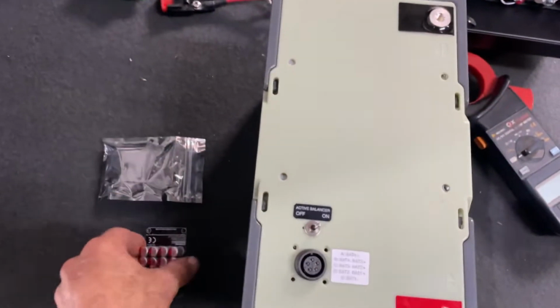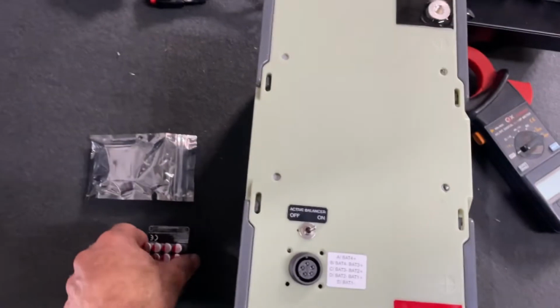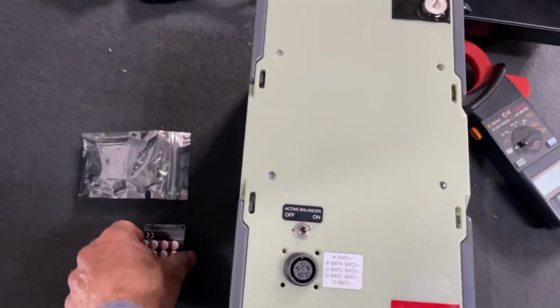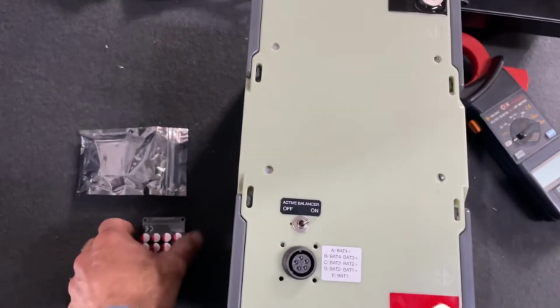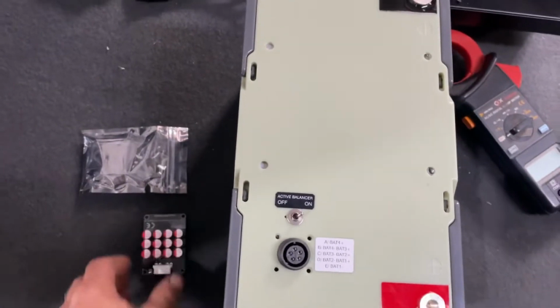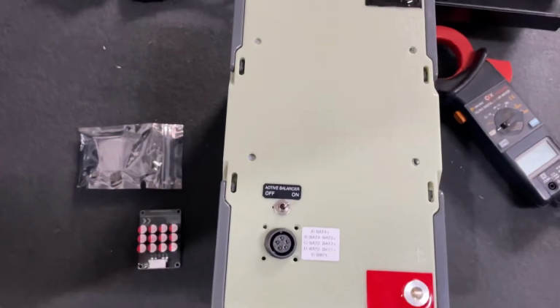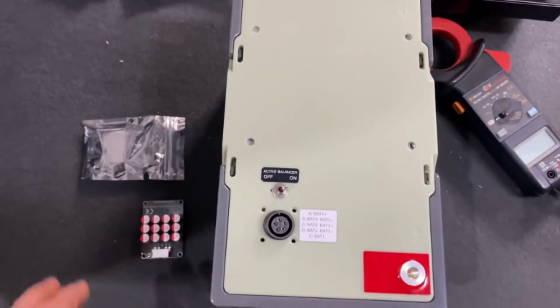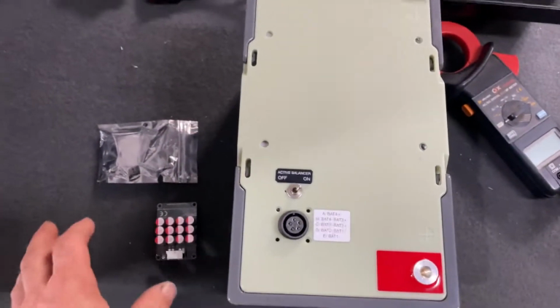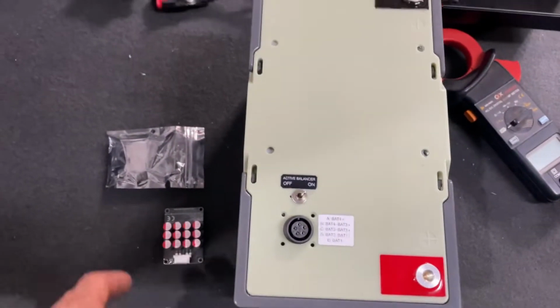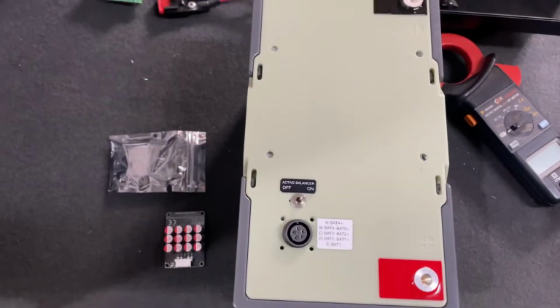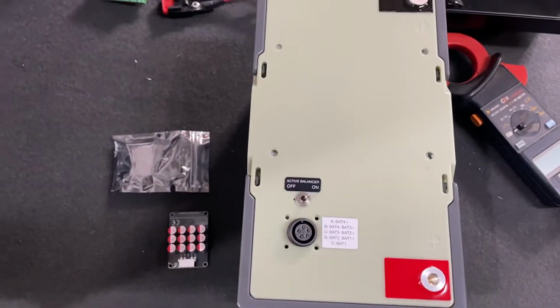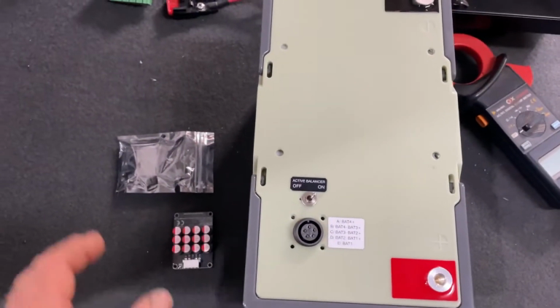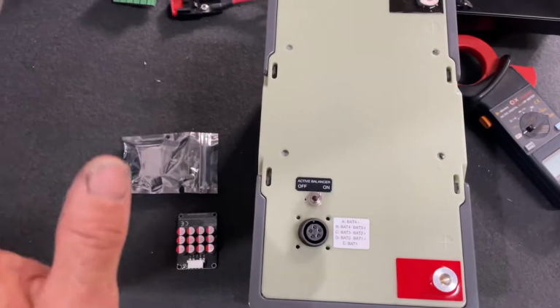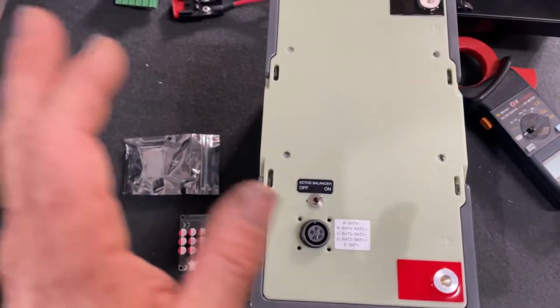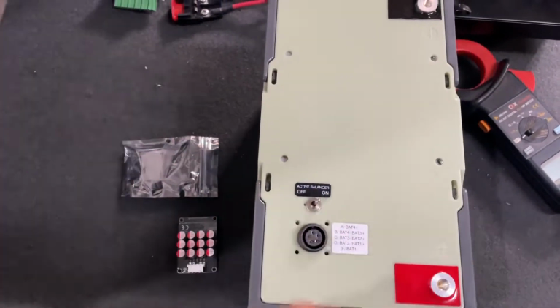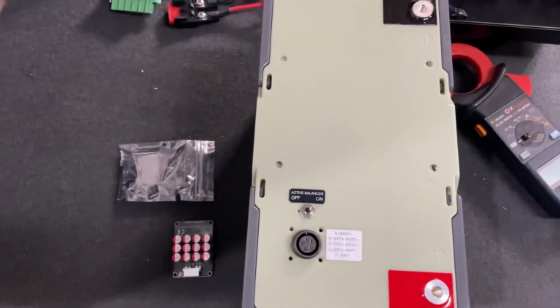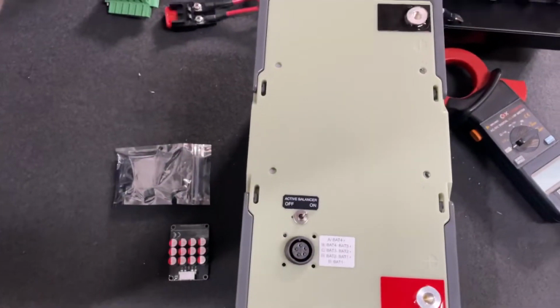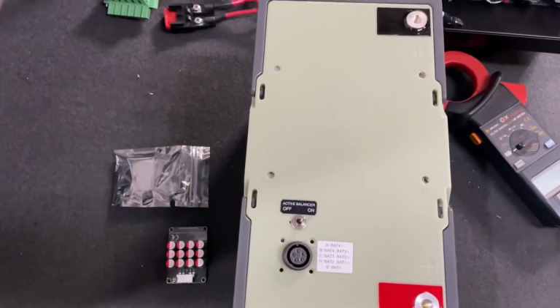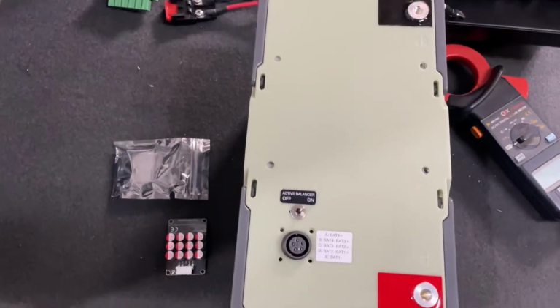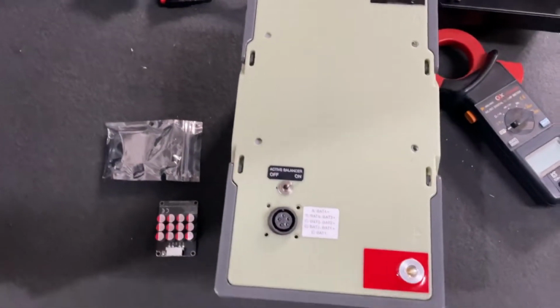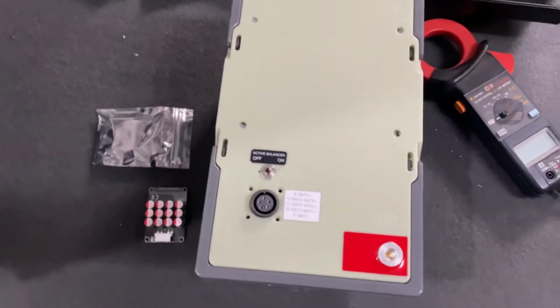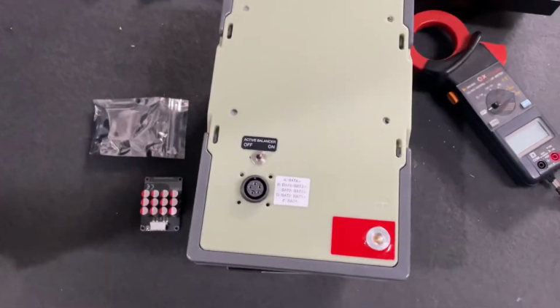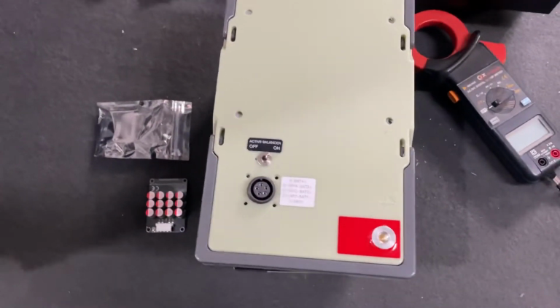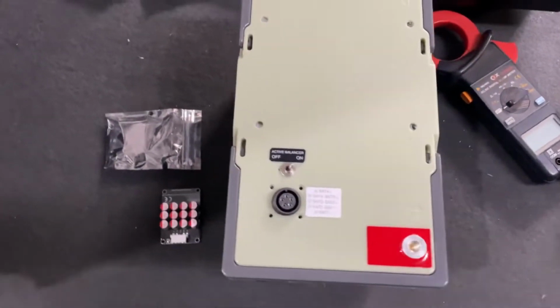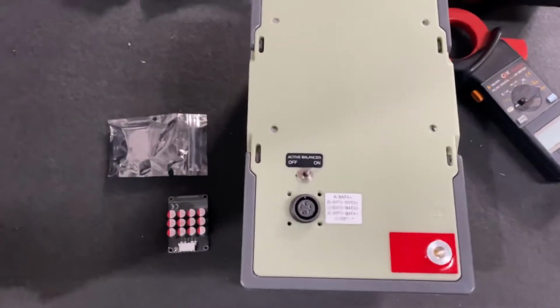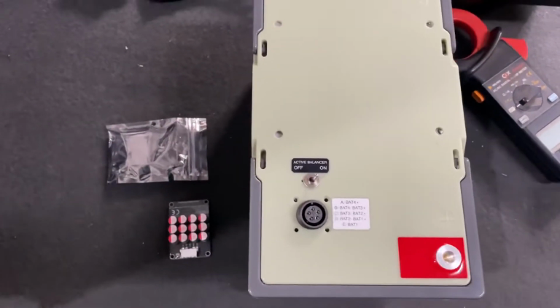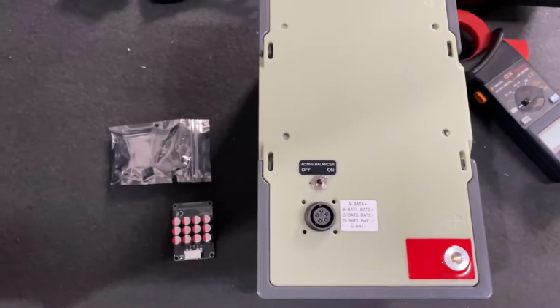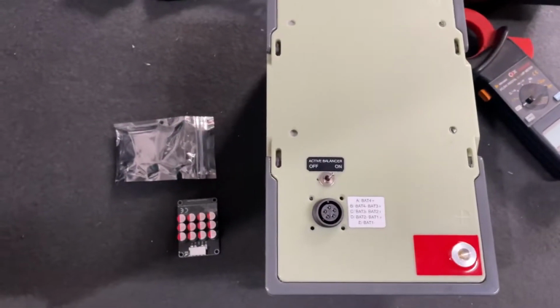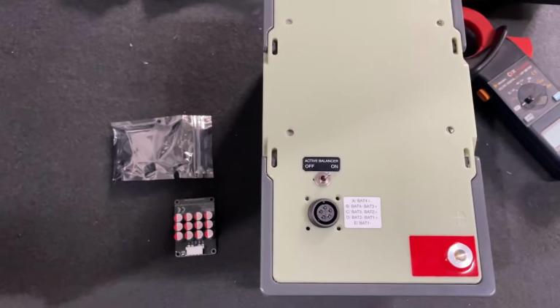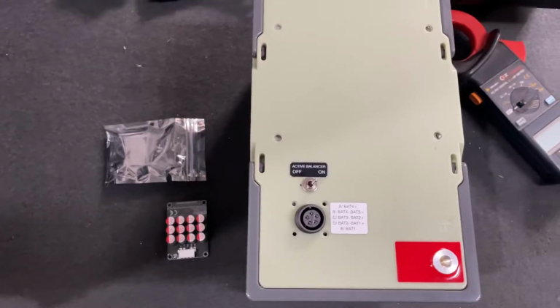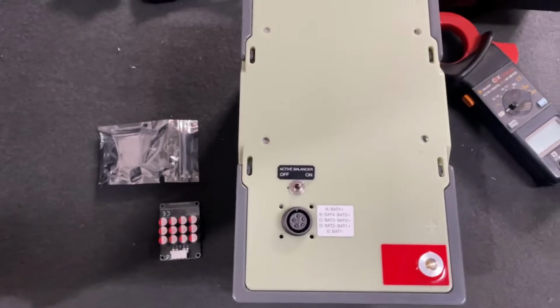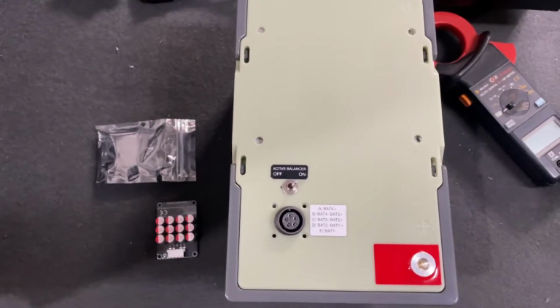Is it going to fix the problems on these batteries? Probably not, but it'll be interesting to see how well it goes.